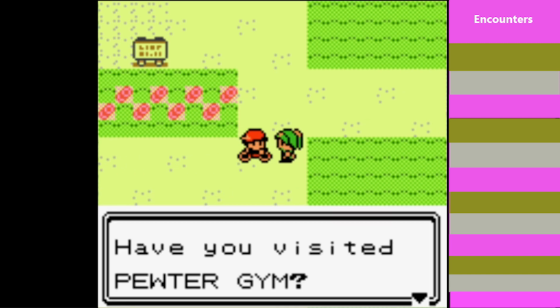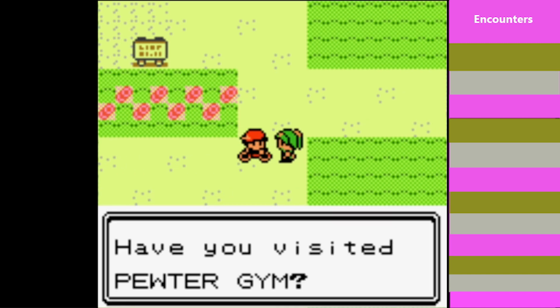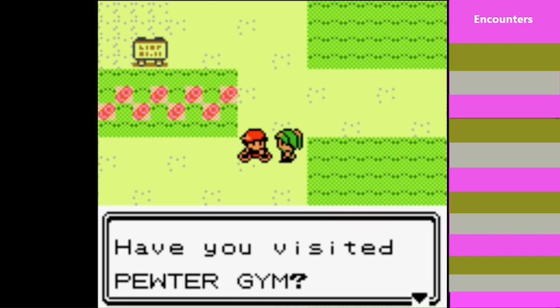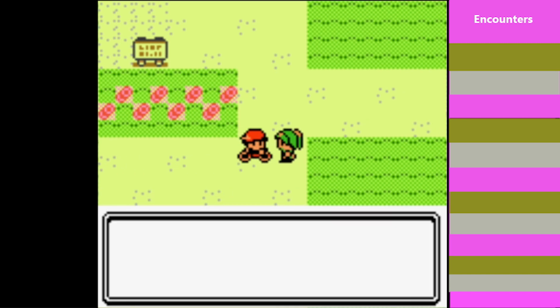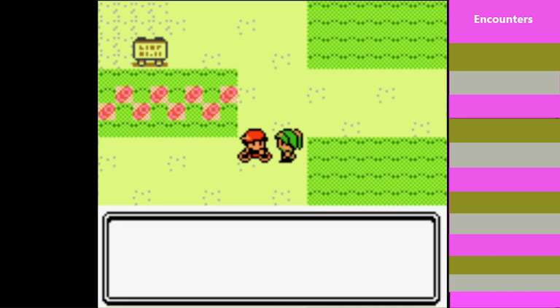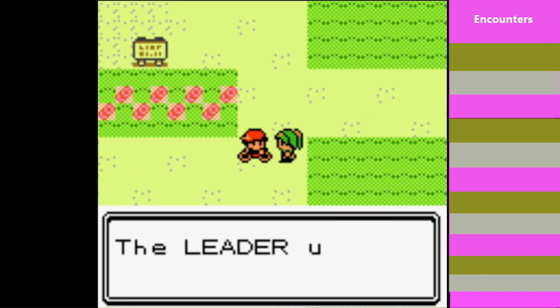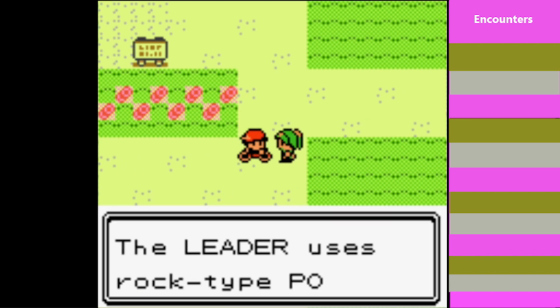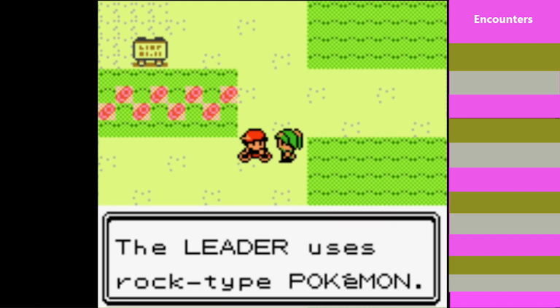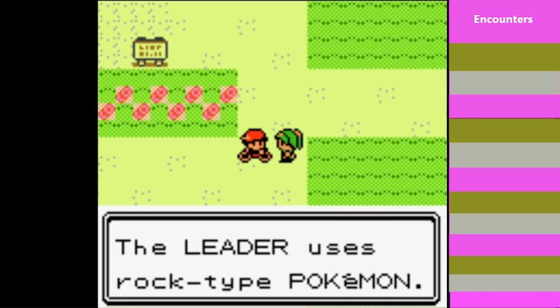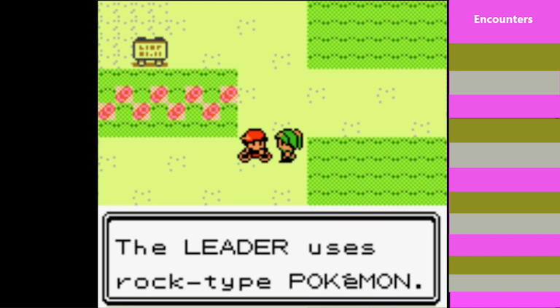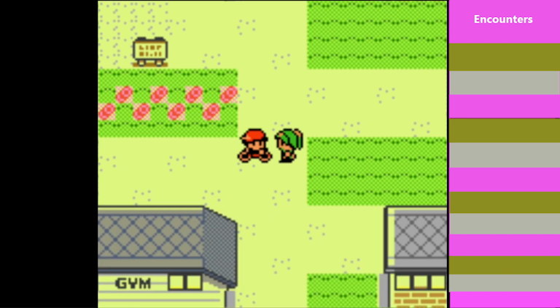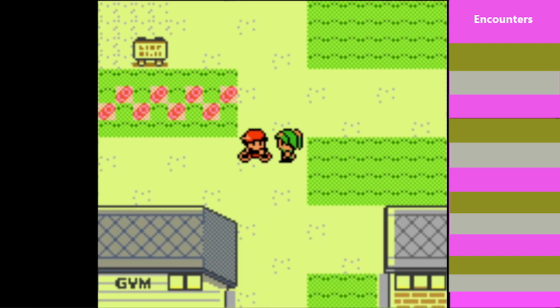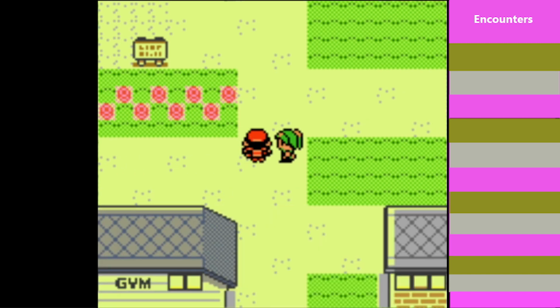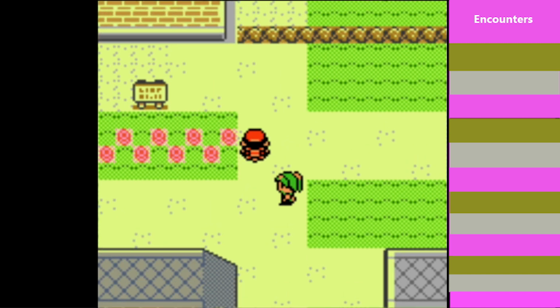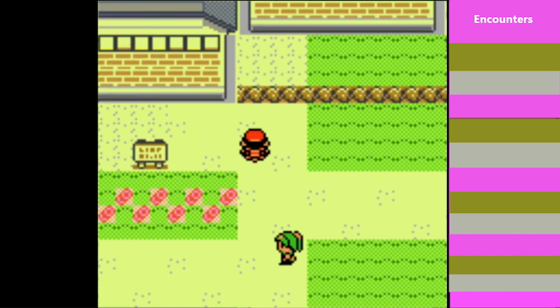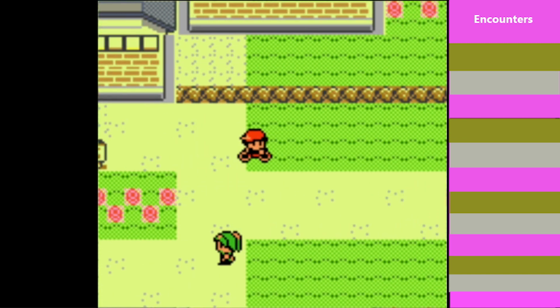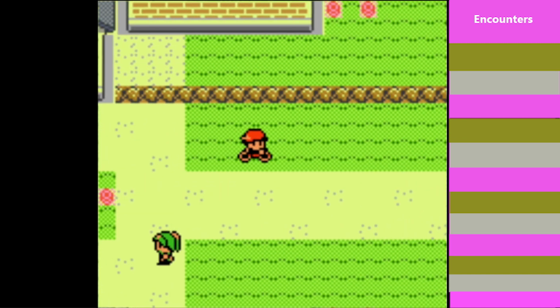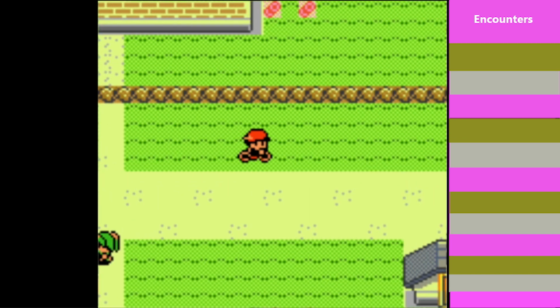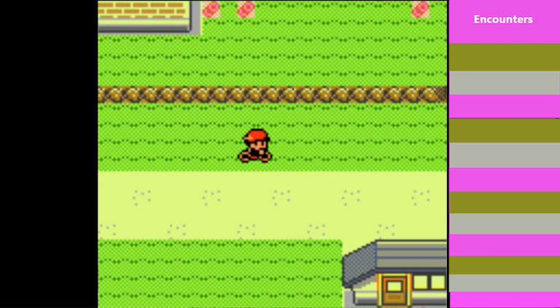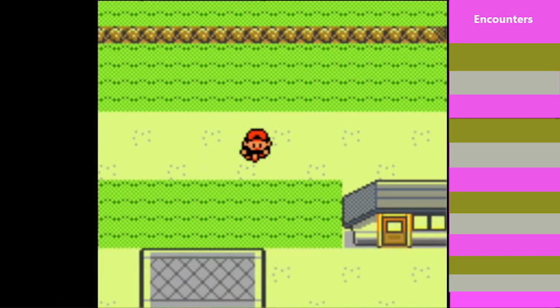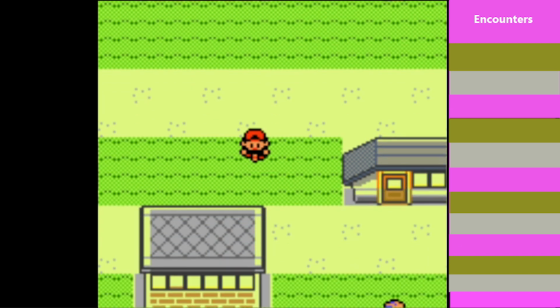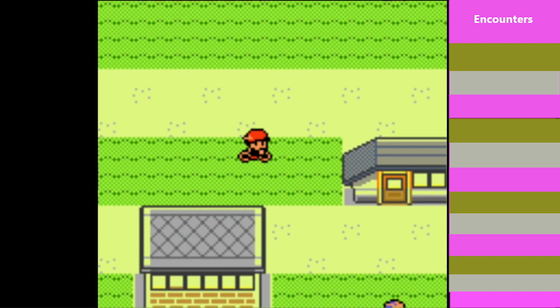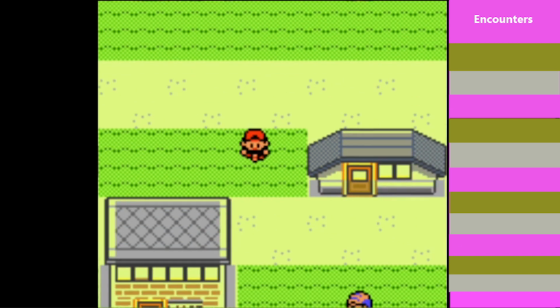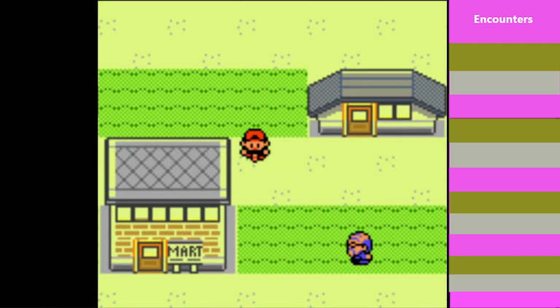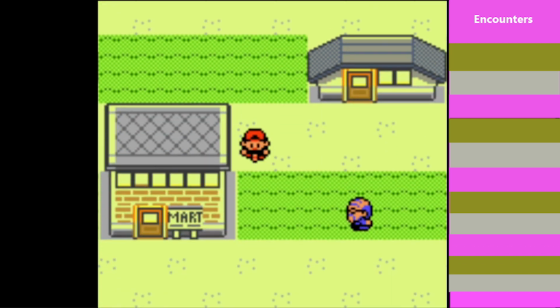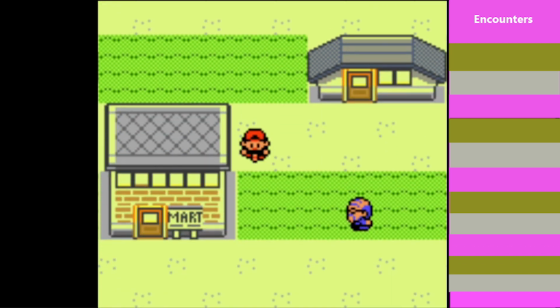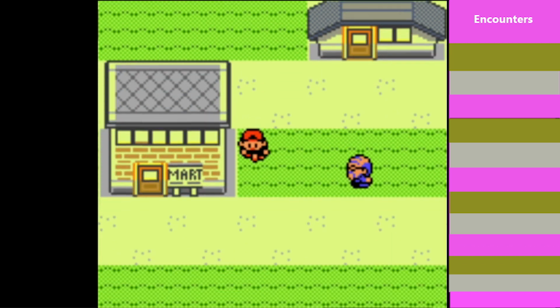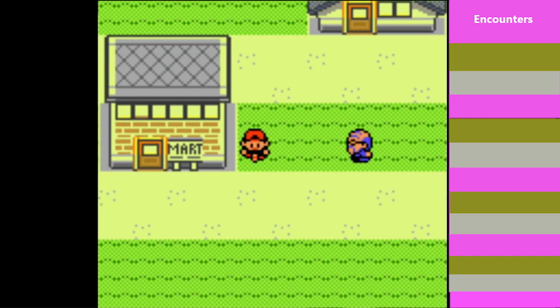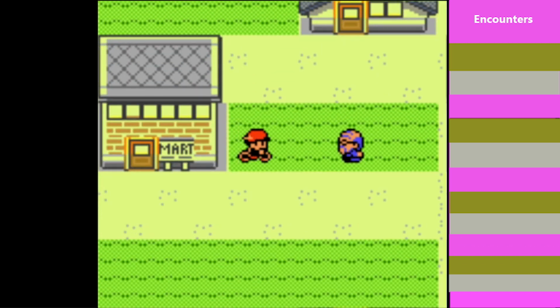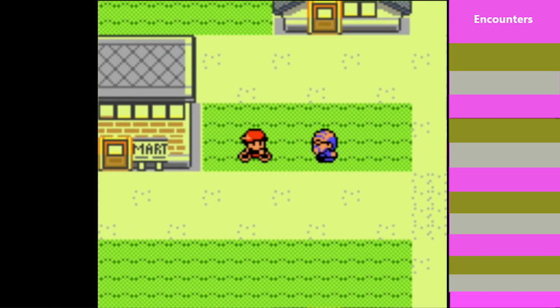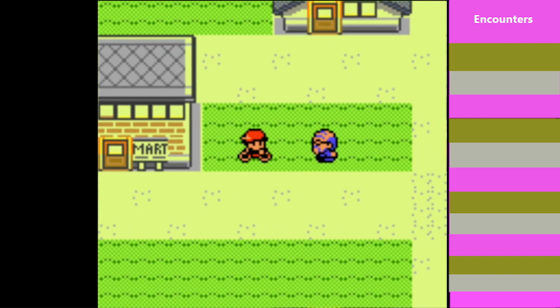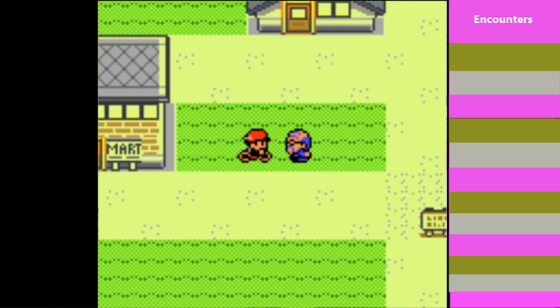I visited Pewter Gym — the leader uses rock-type Pokemon. Rock-types, huh? Well, that's kind of a joke compared to what we're used to.